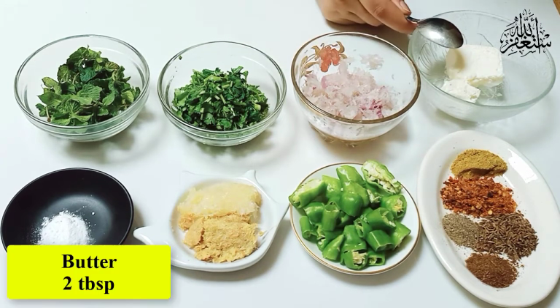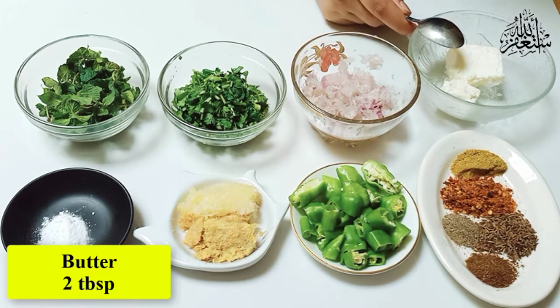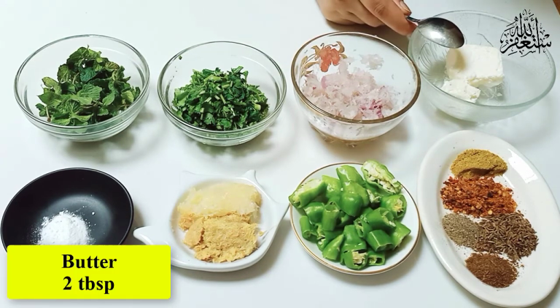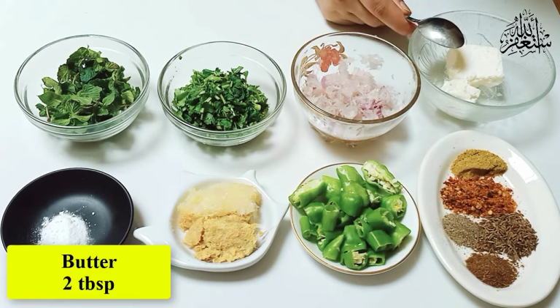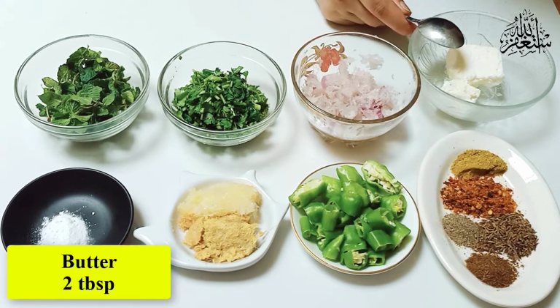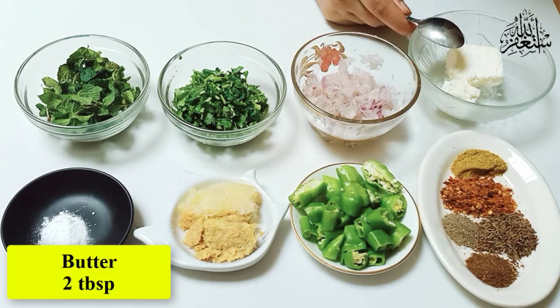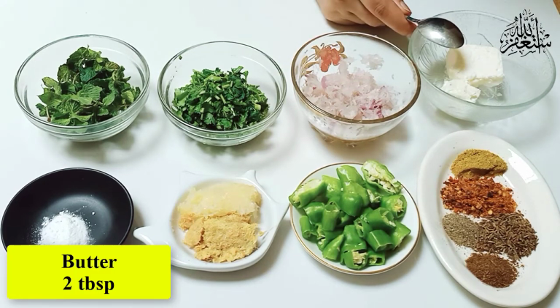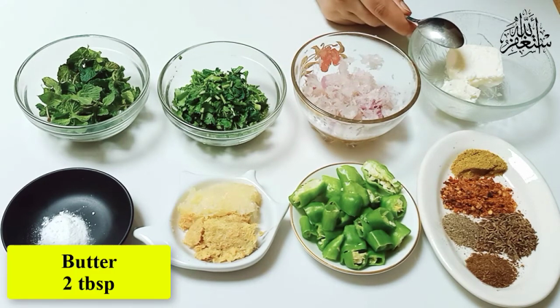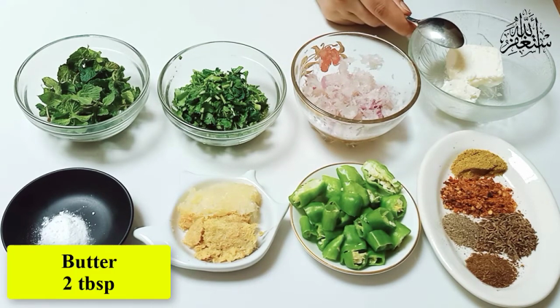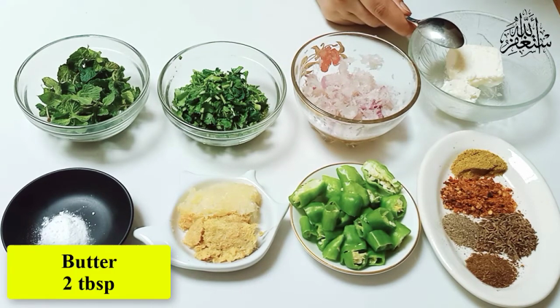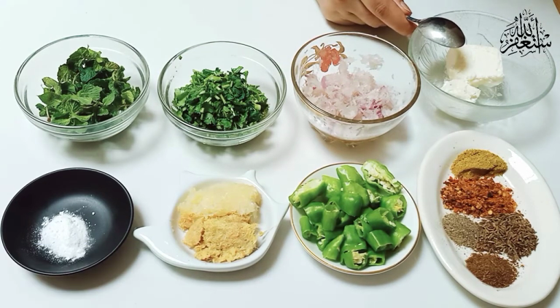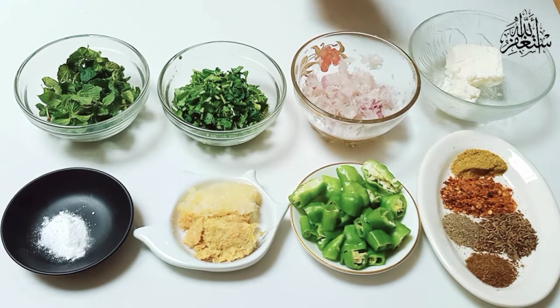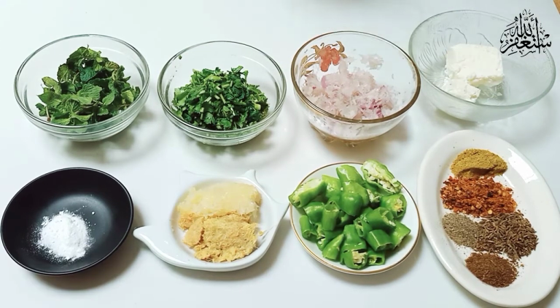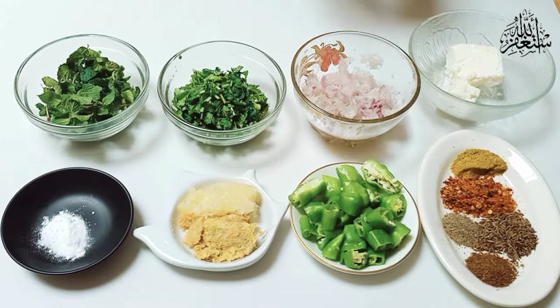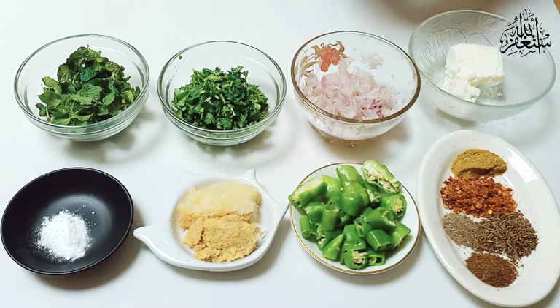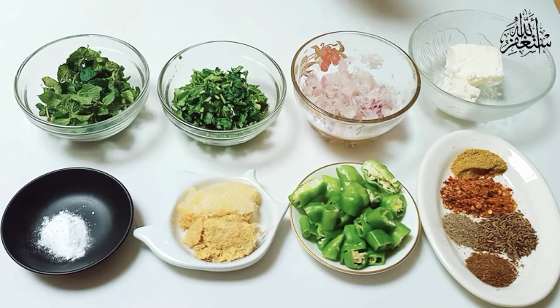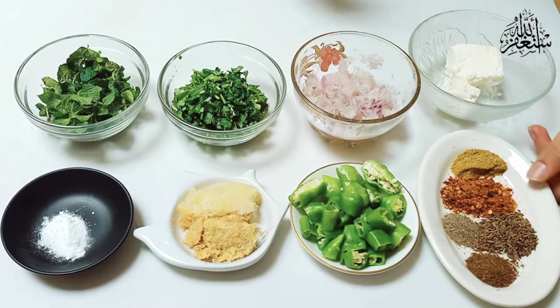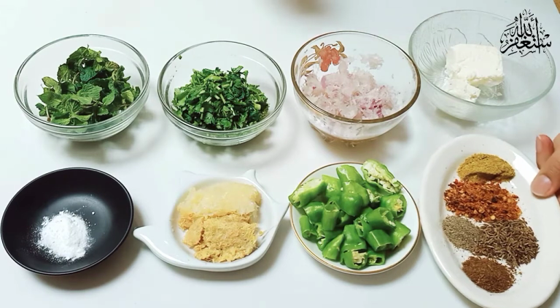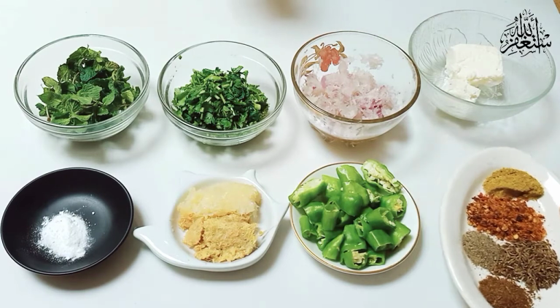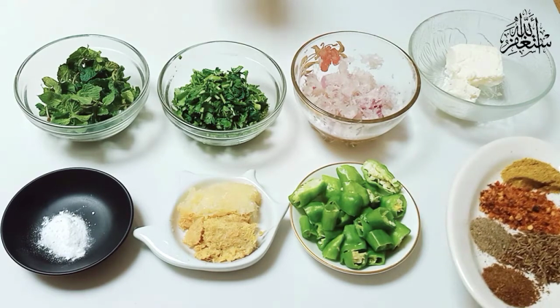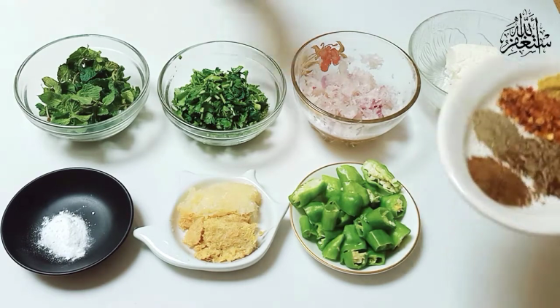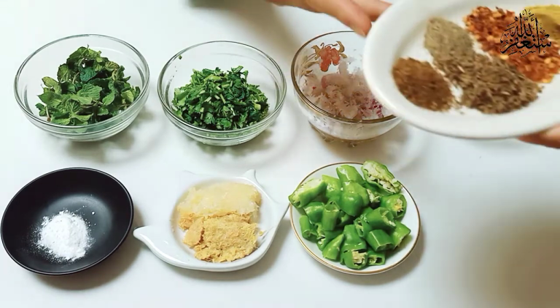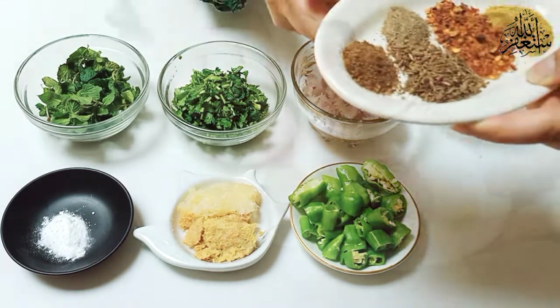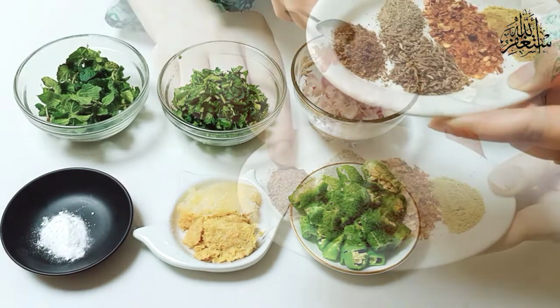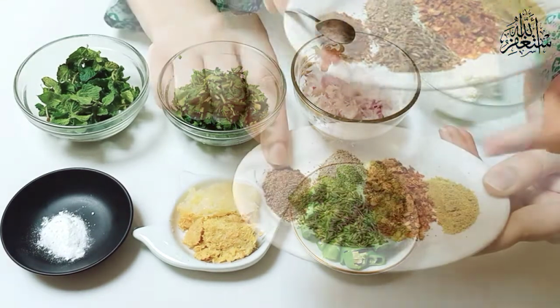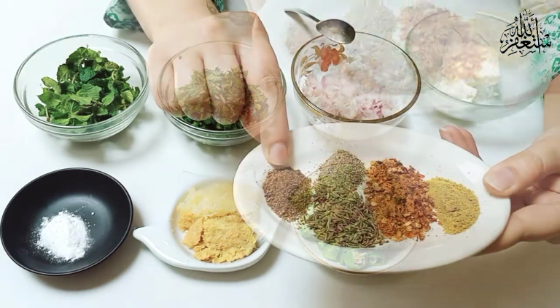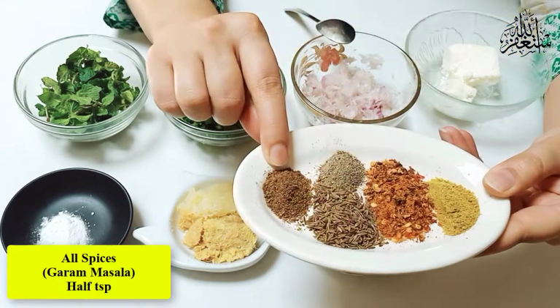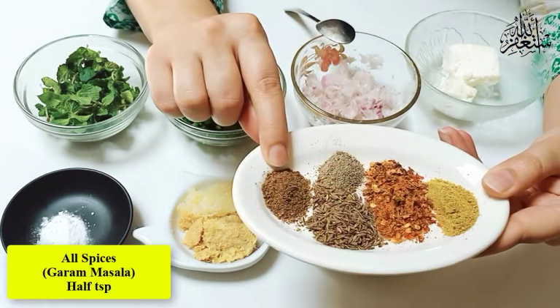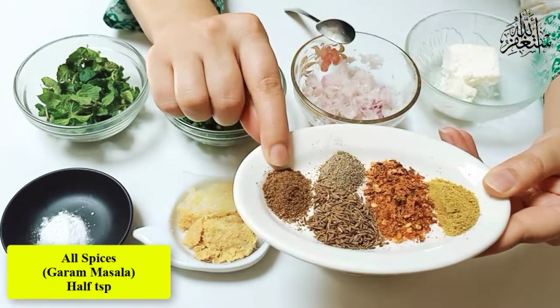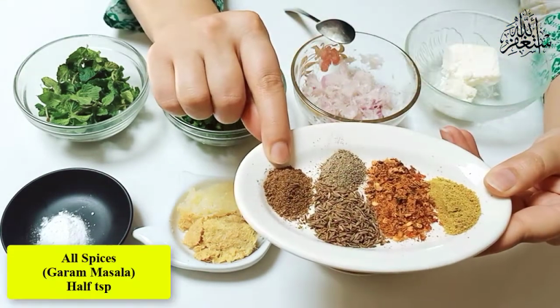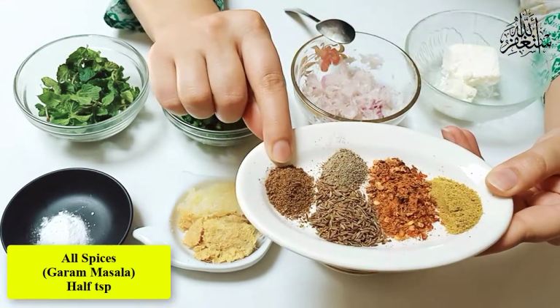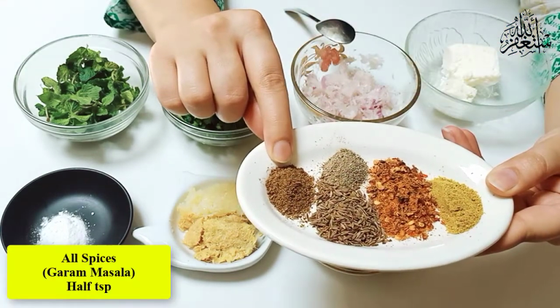Then you have to take 2 tbsp of dhania. Then I have 1 tbsp of hot sauce.